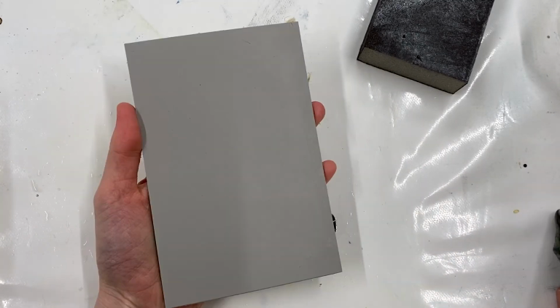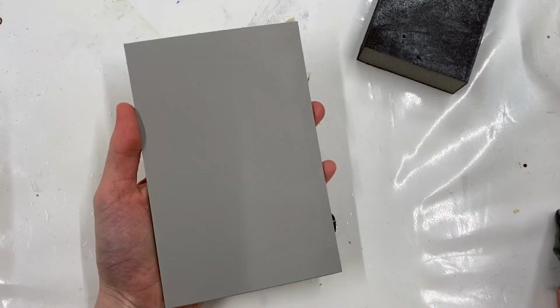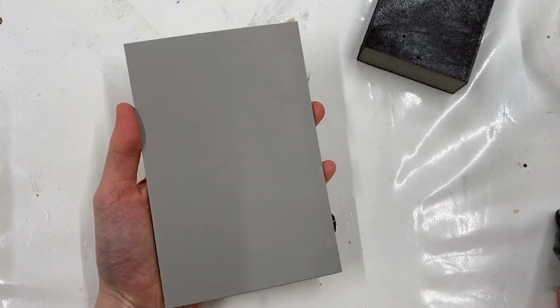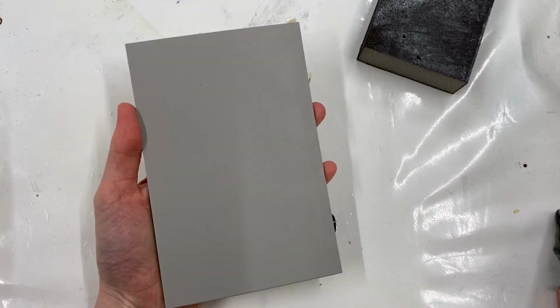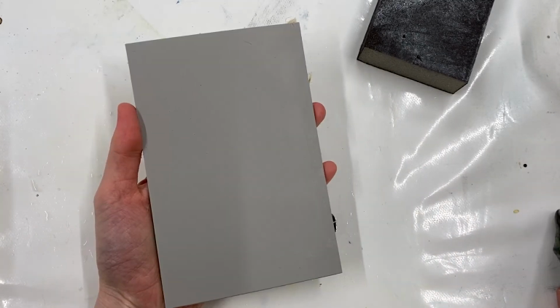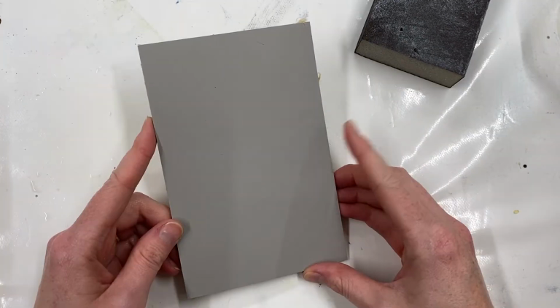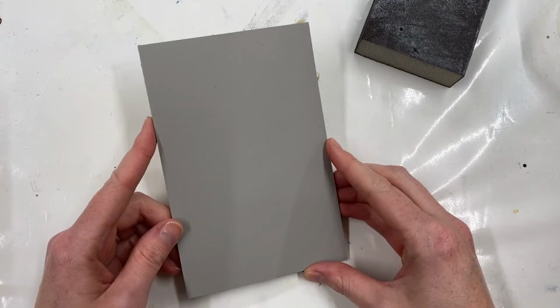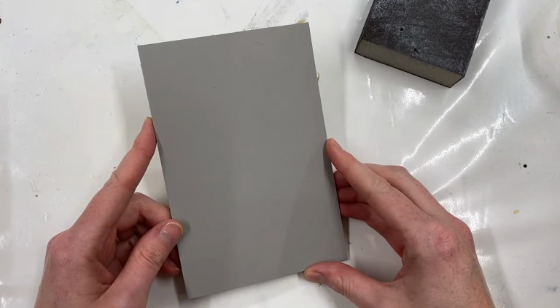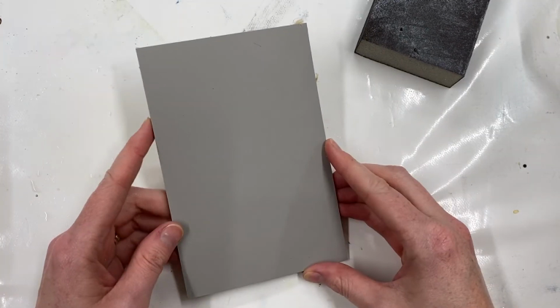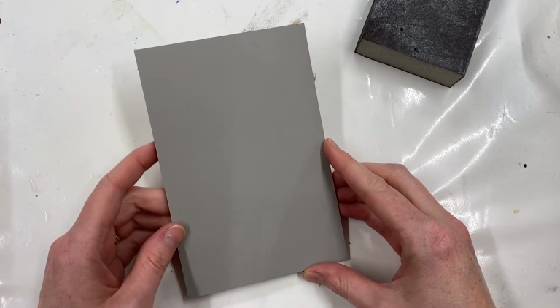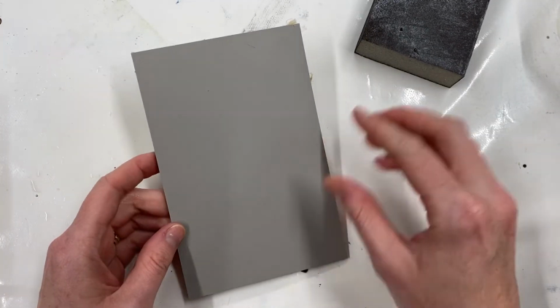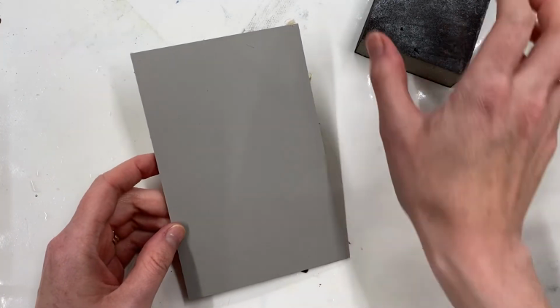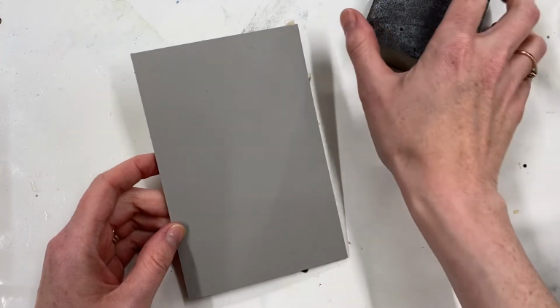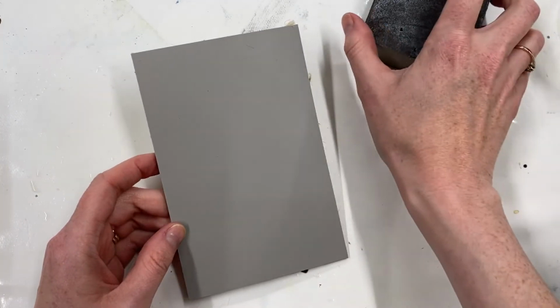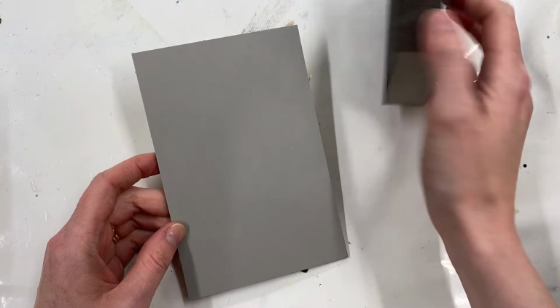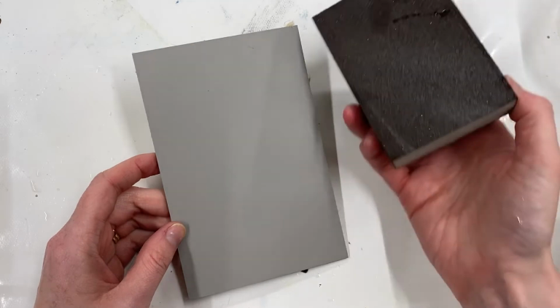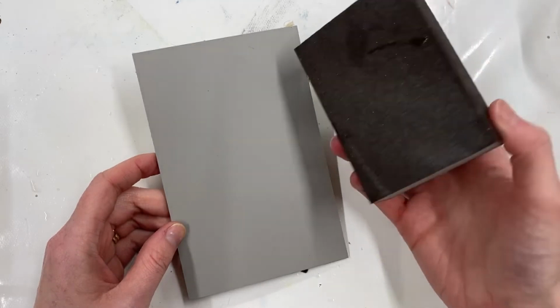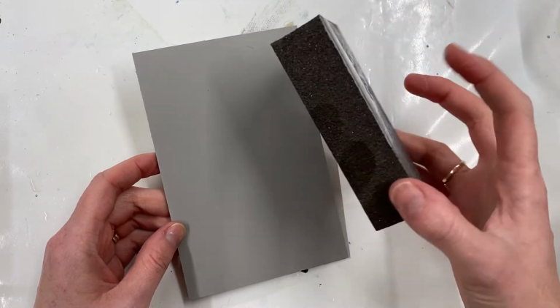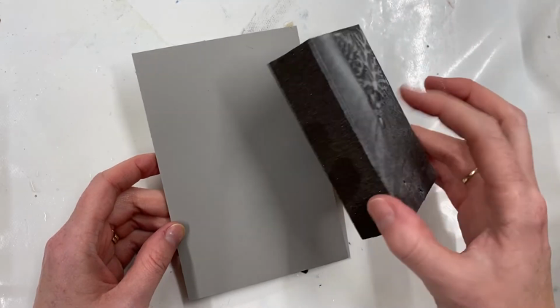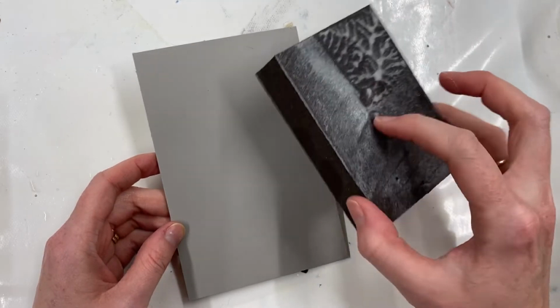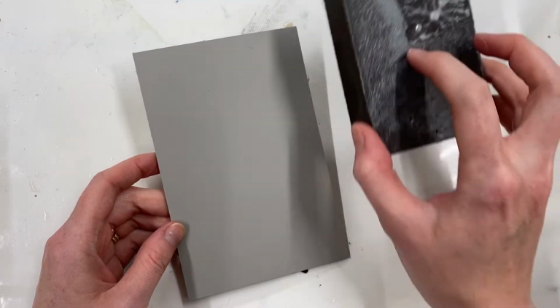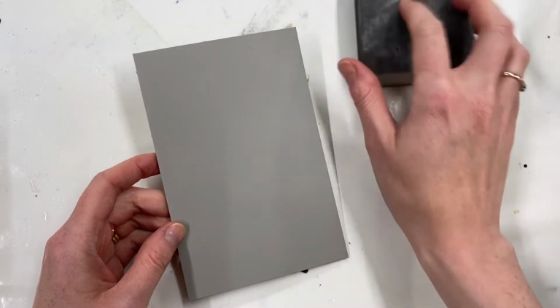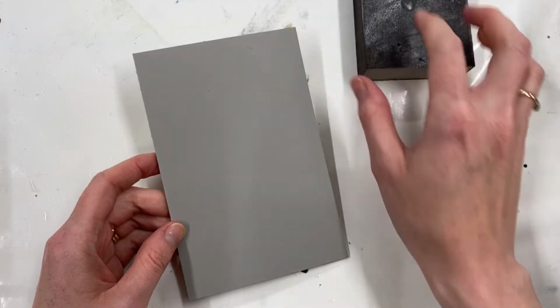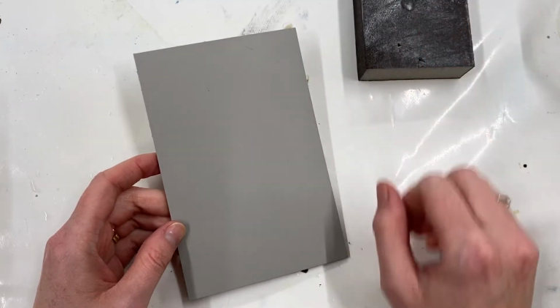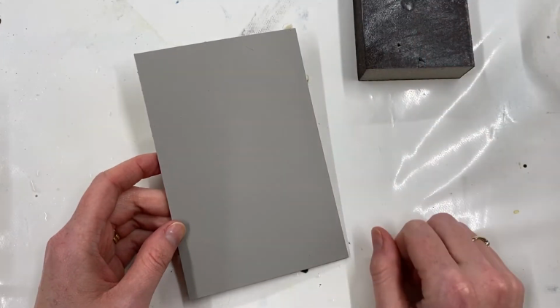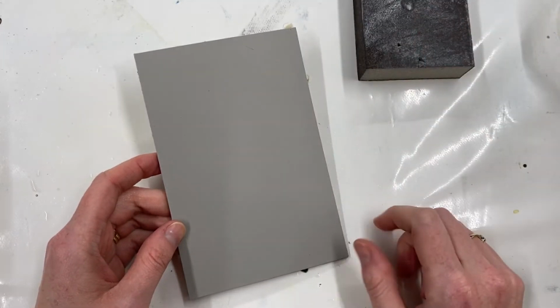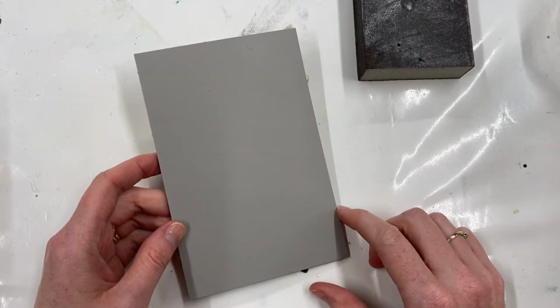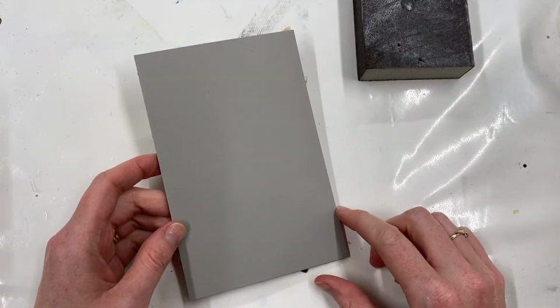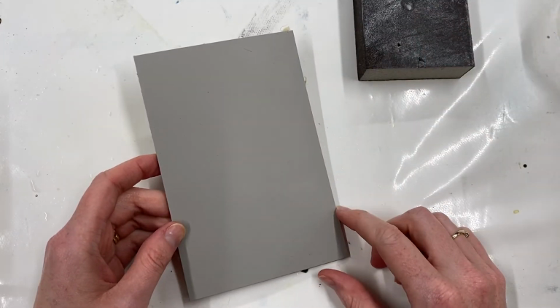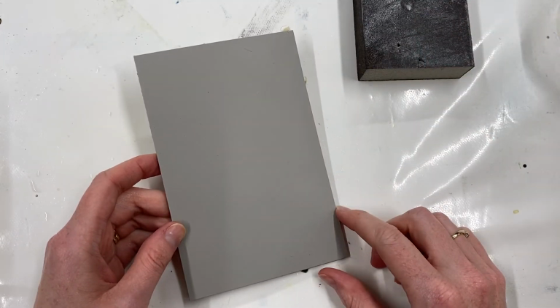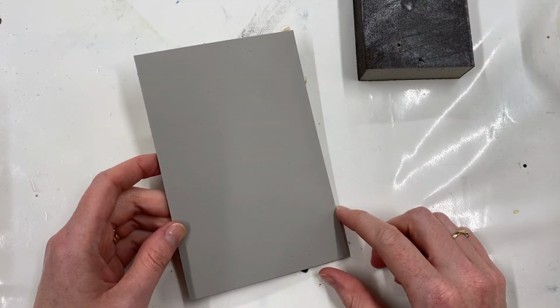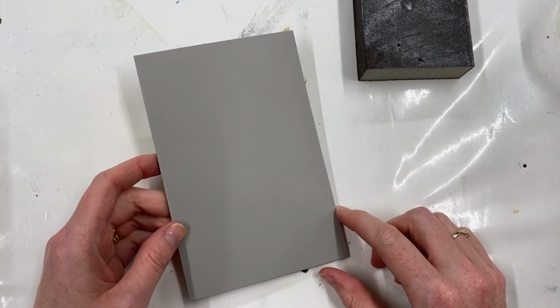This lino is available at handprinted.co.uk, as are the sanding blocks. Happy printing!